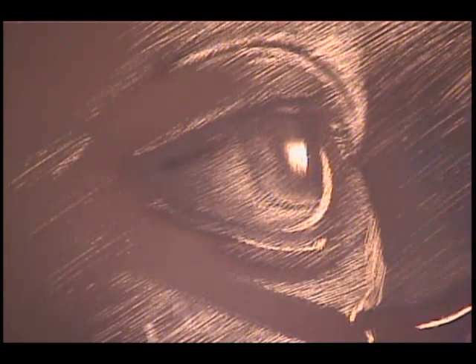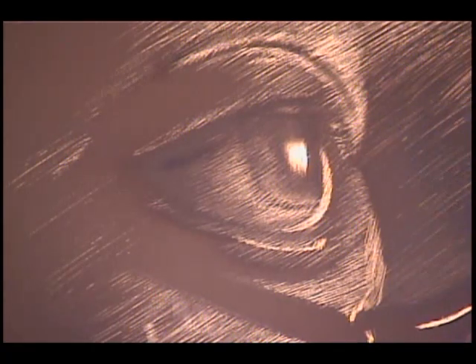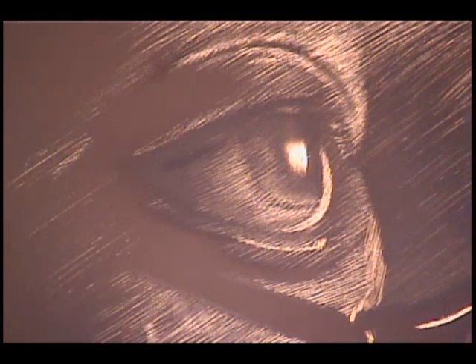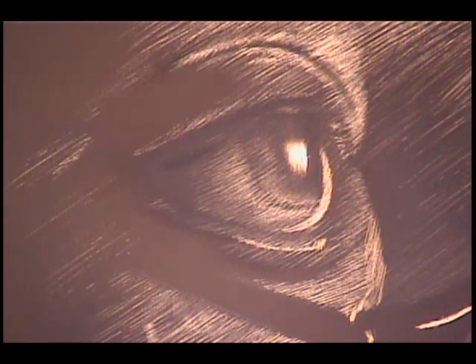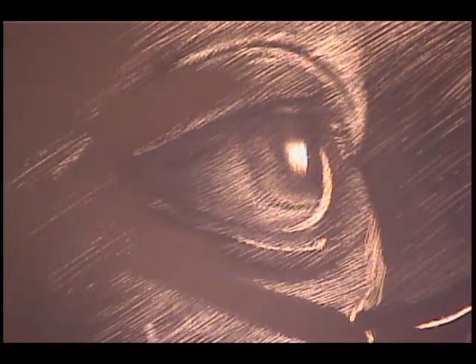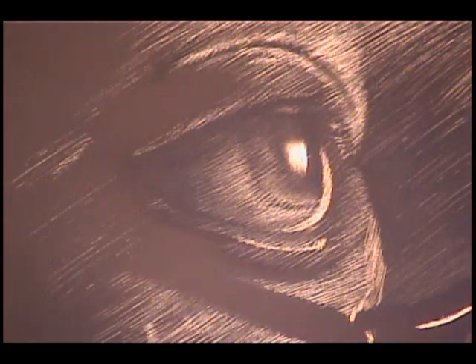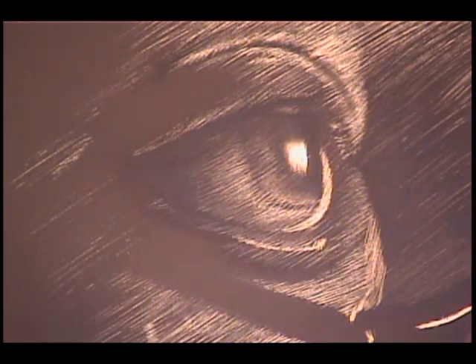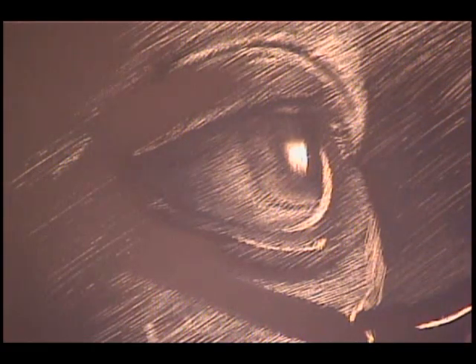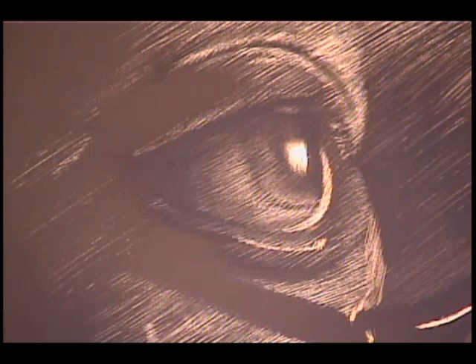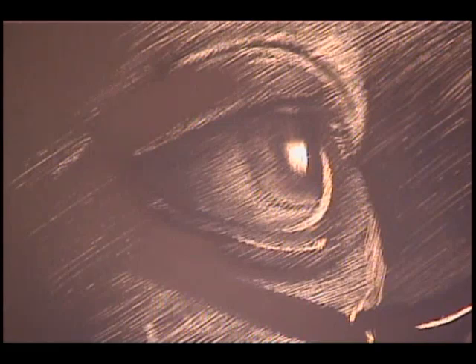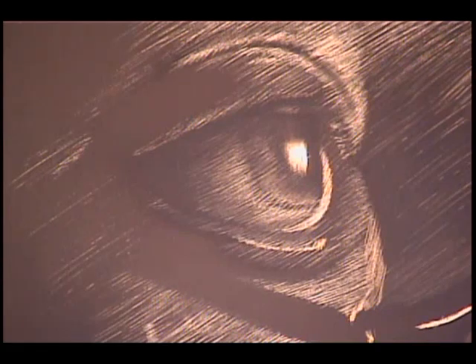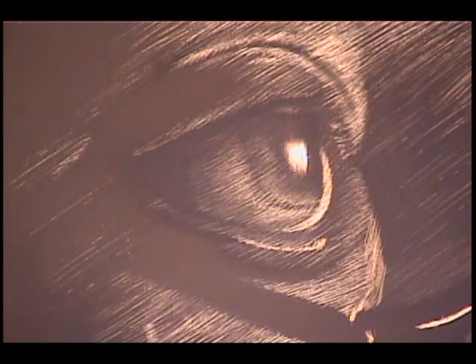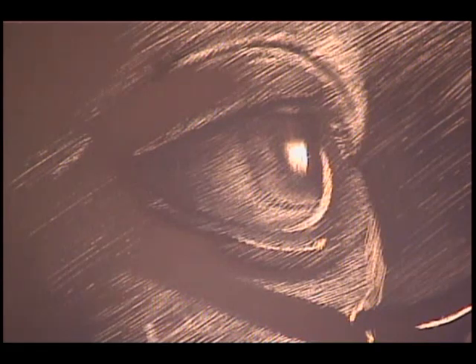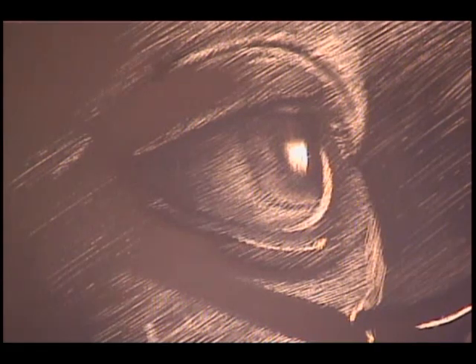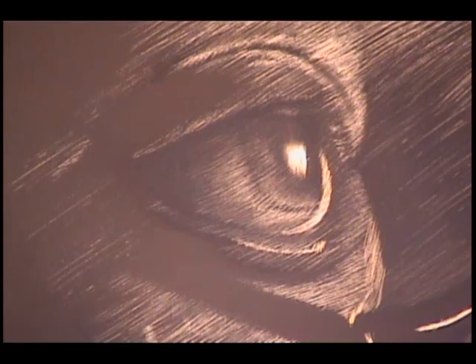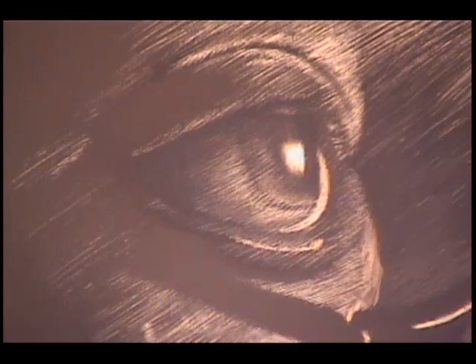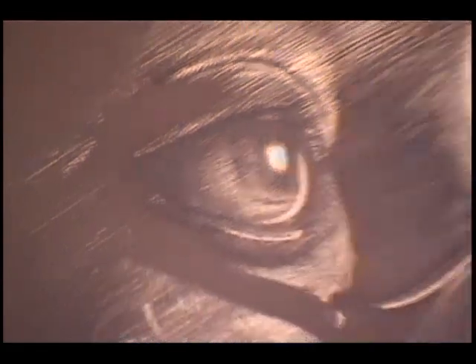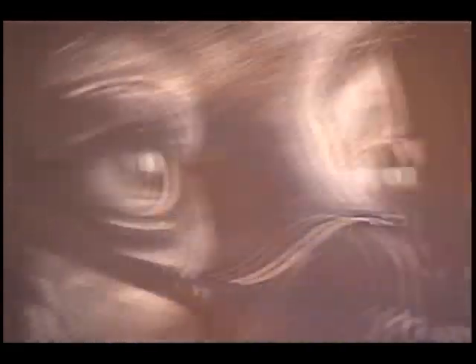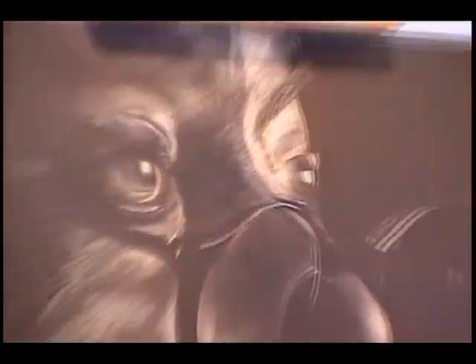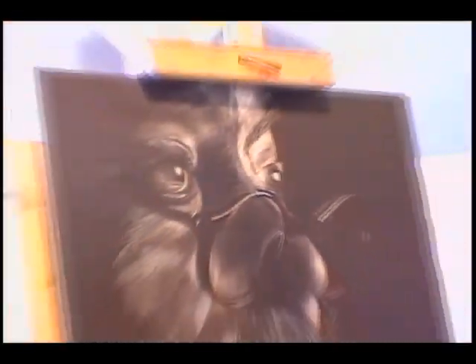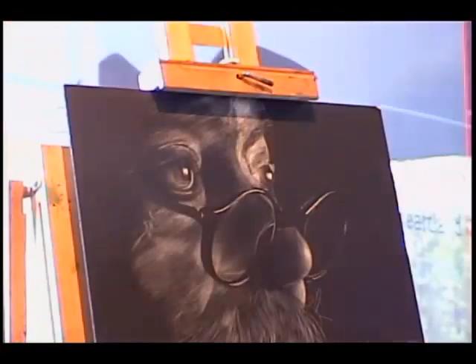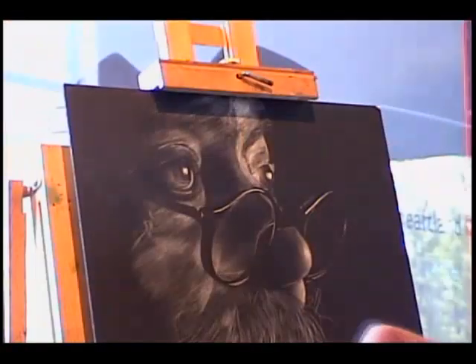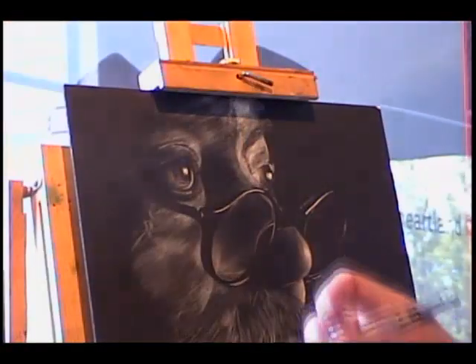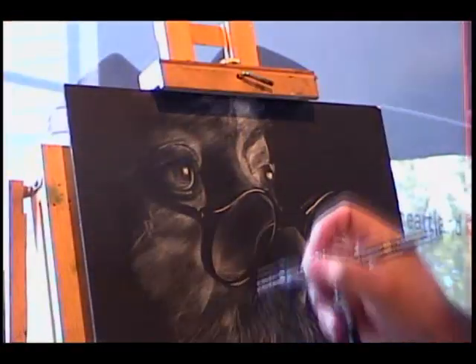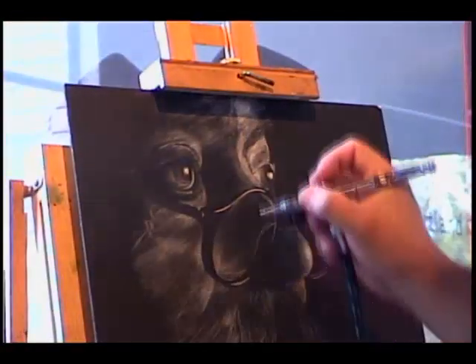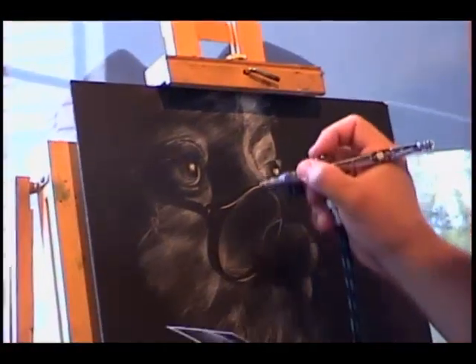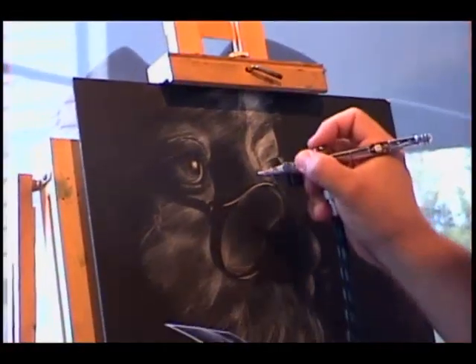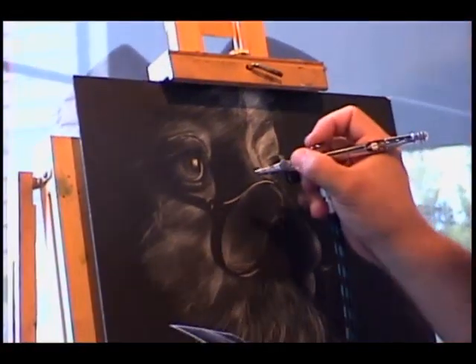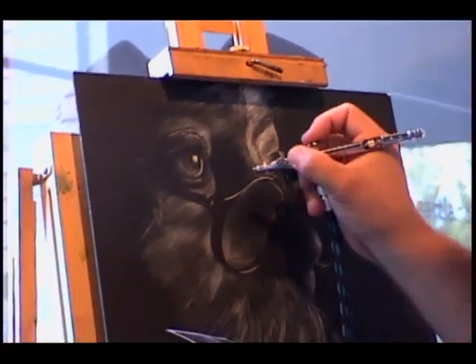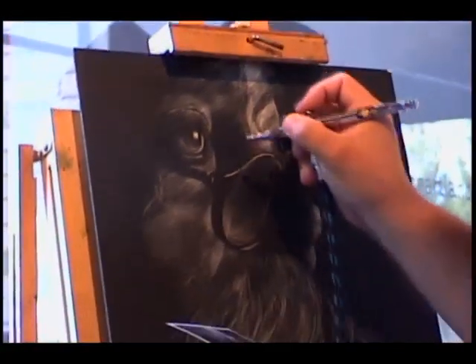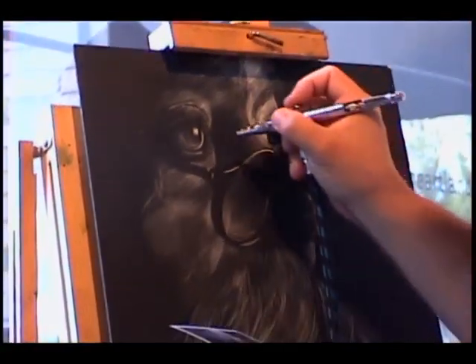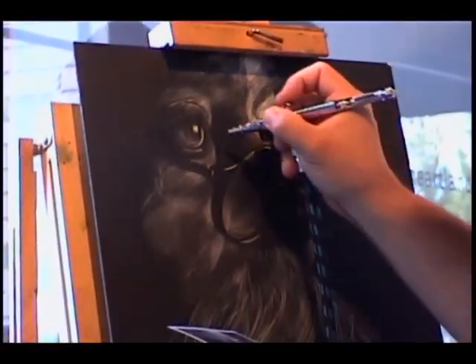I'm going to use black right now. You can actually tint it with a sepia — you can tint it with any color you want and it can still work just as well.